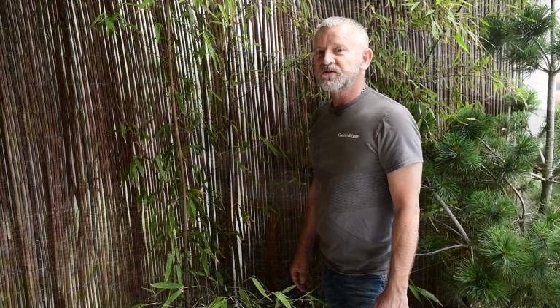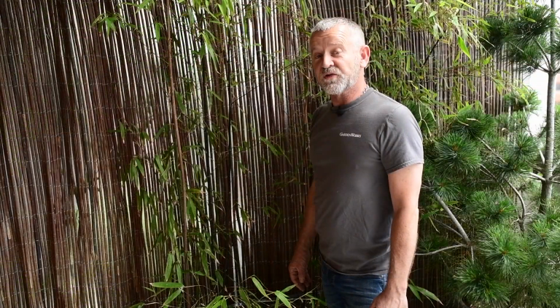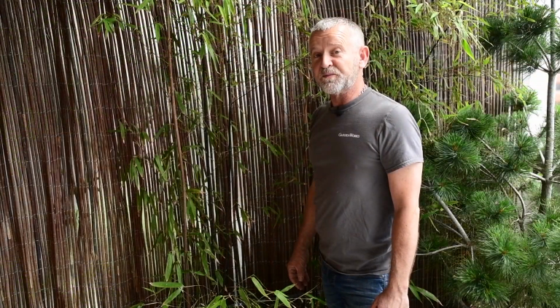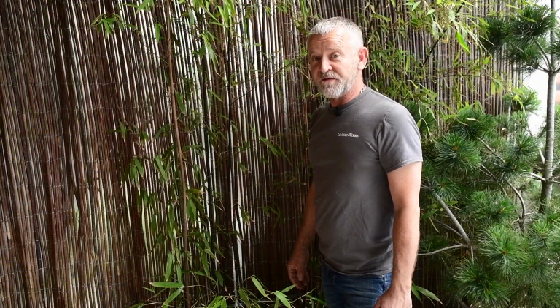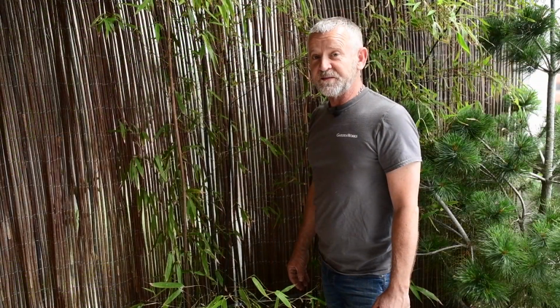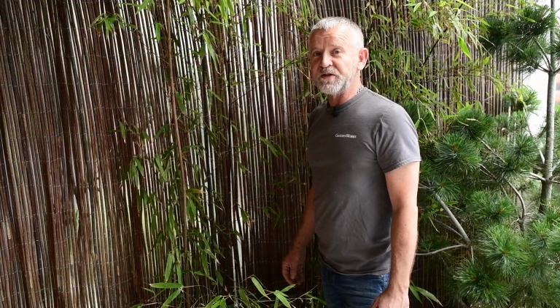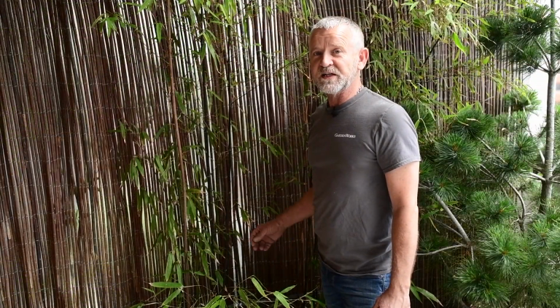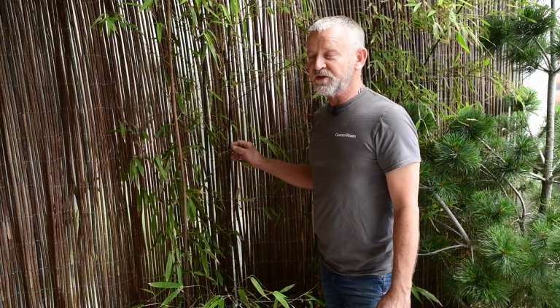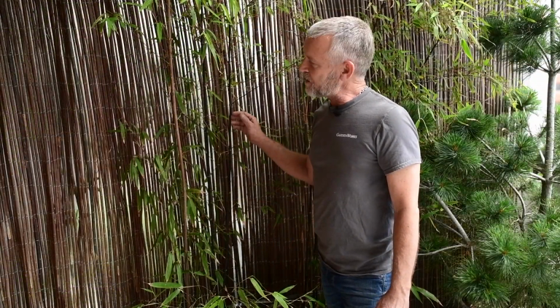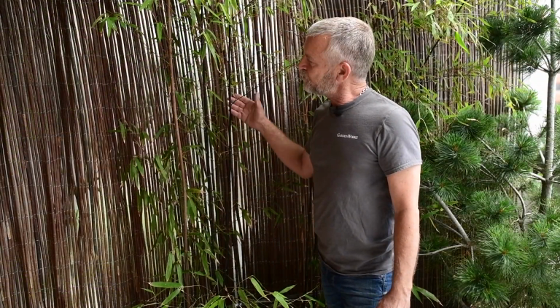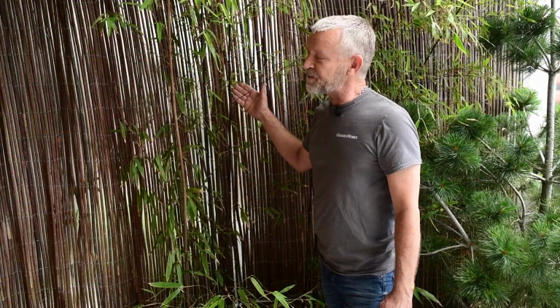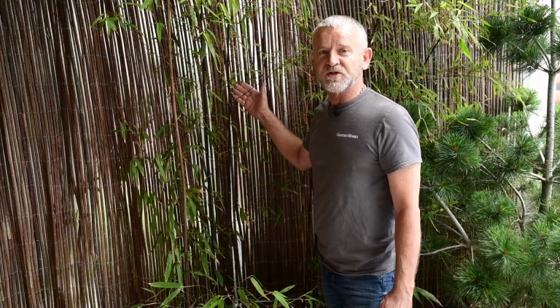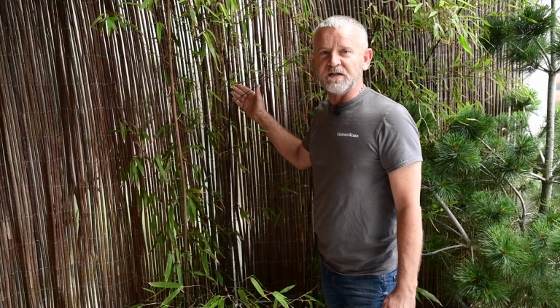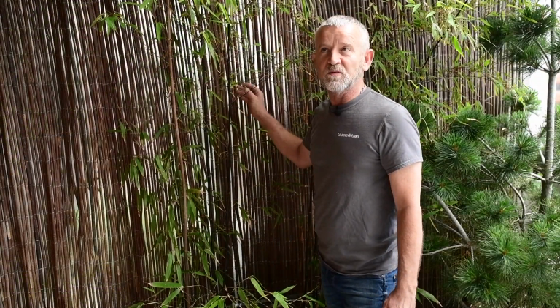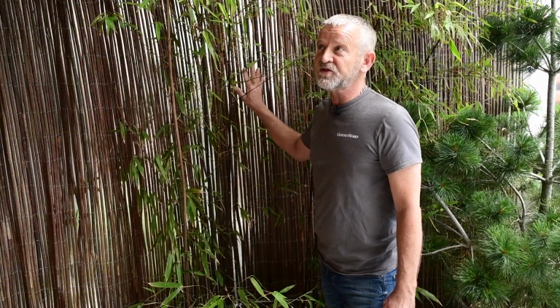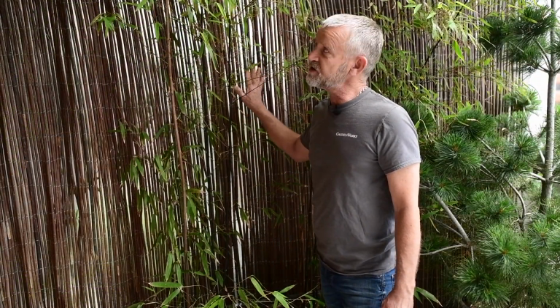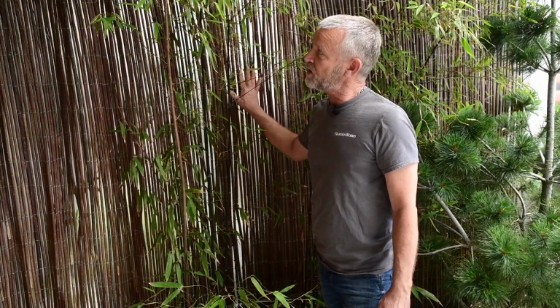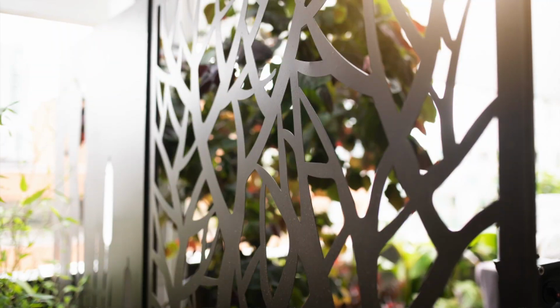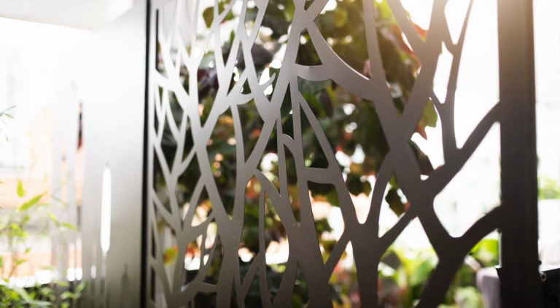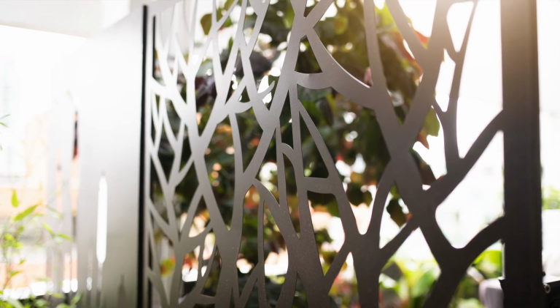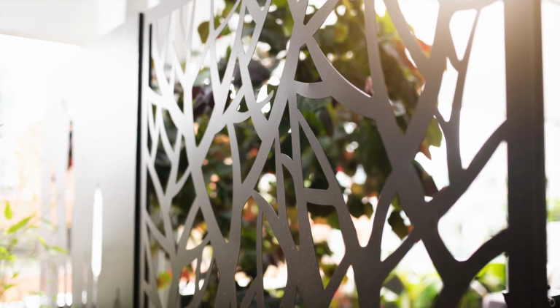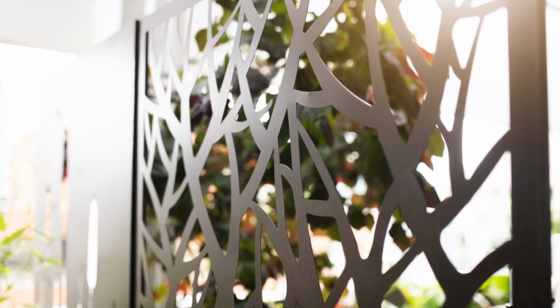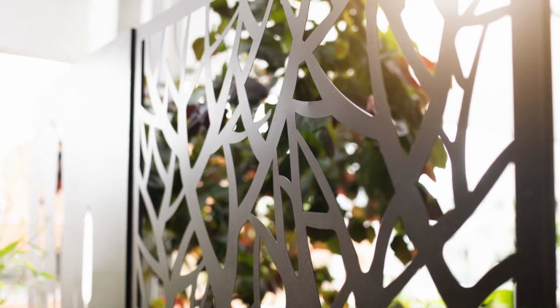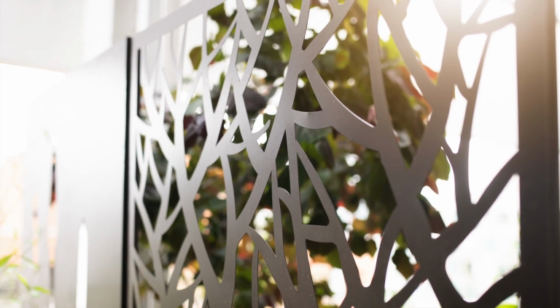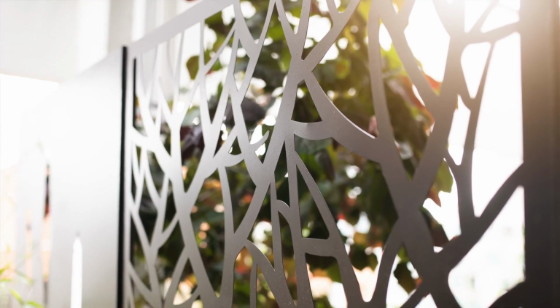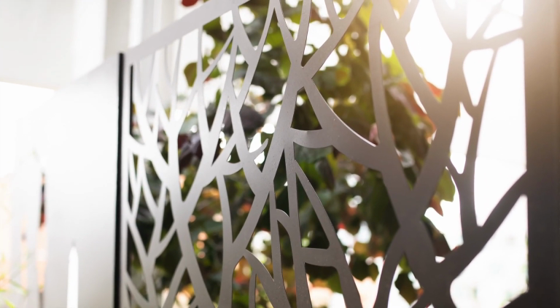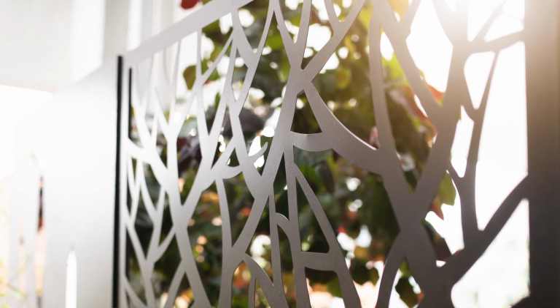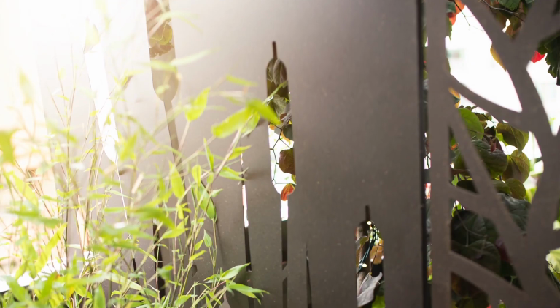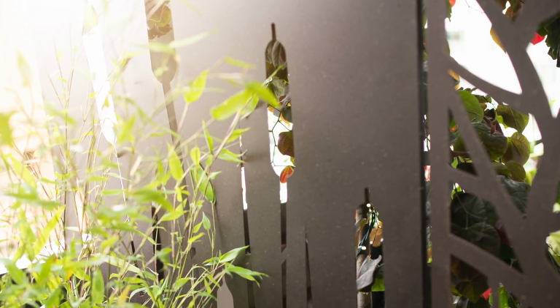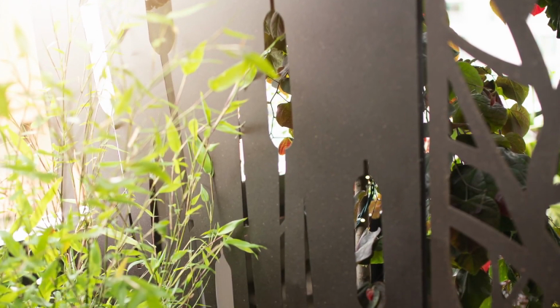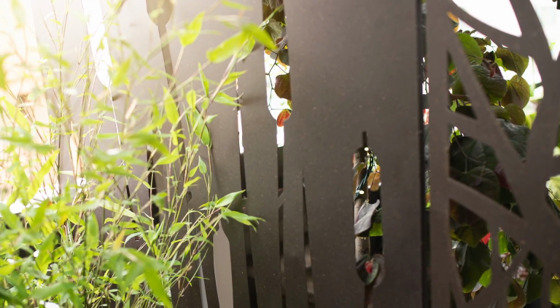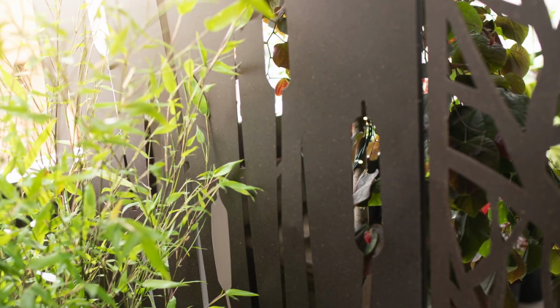To create privacy between yourself and your neighbour, put up a screen. We've chosen a willow screen. There are many options — choose something that works with your decor.